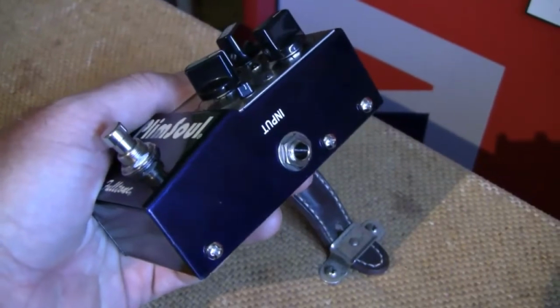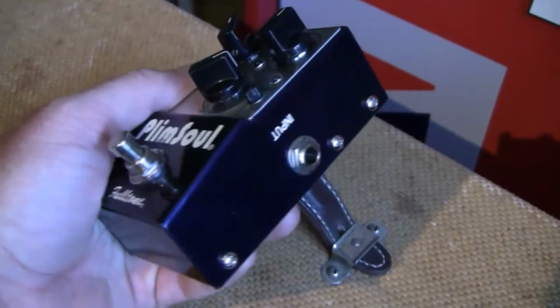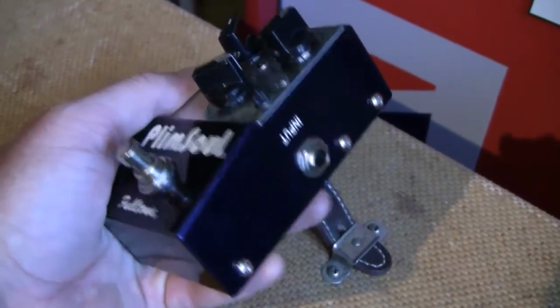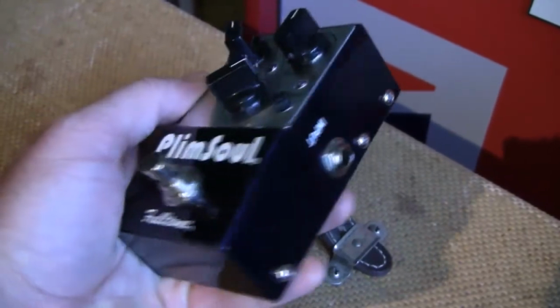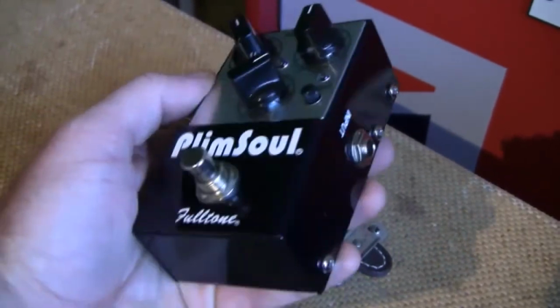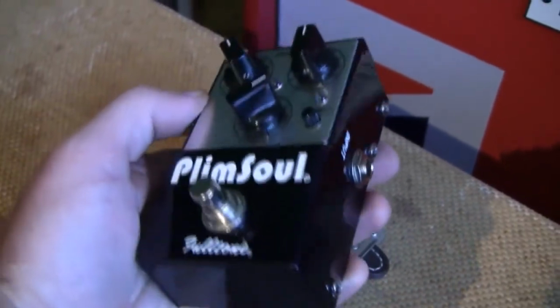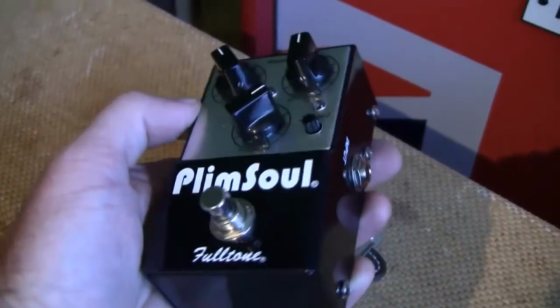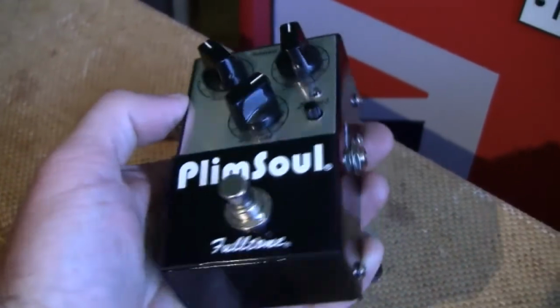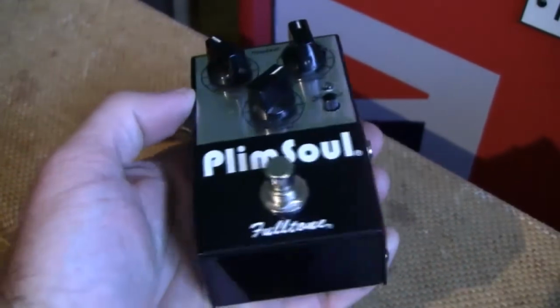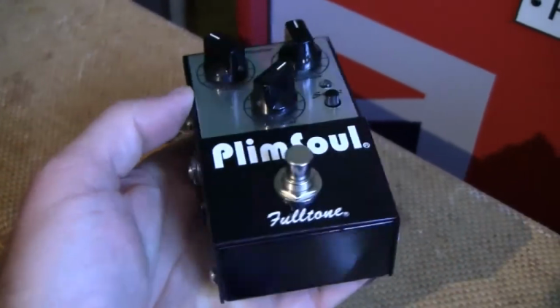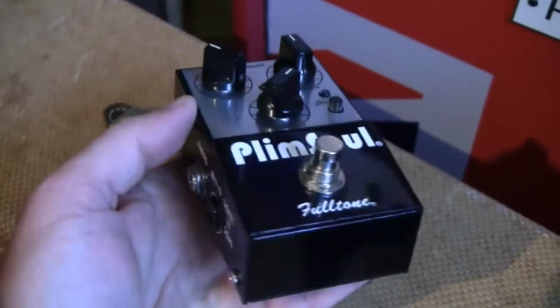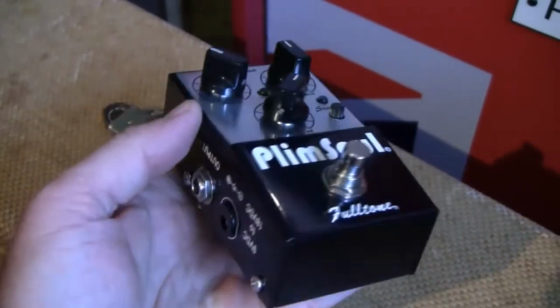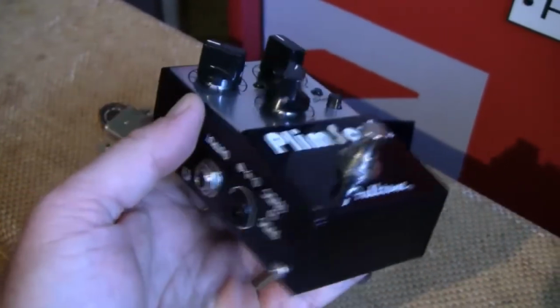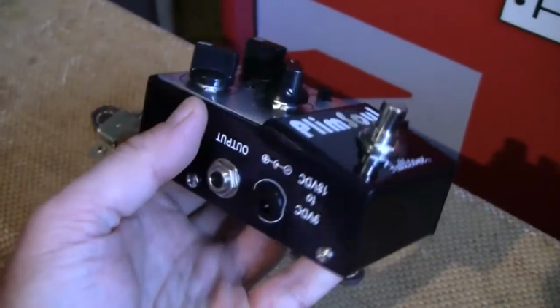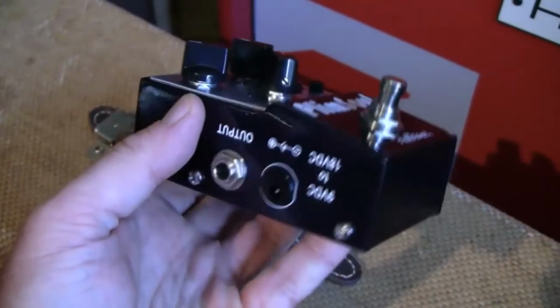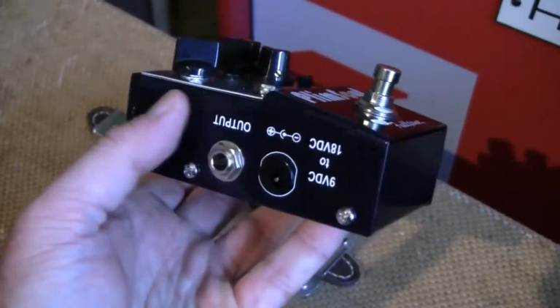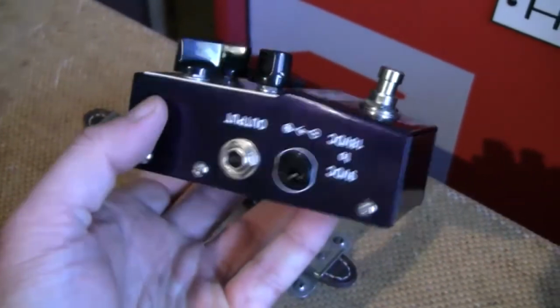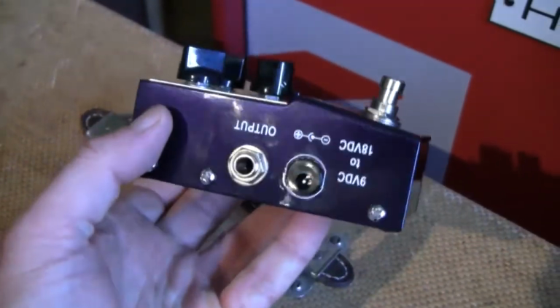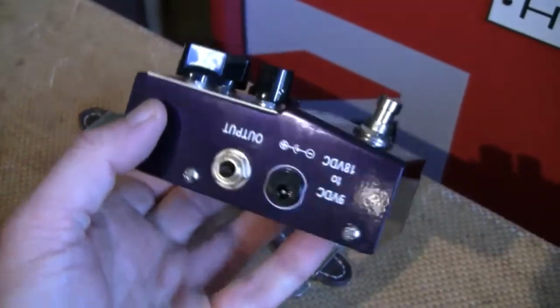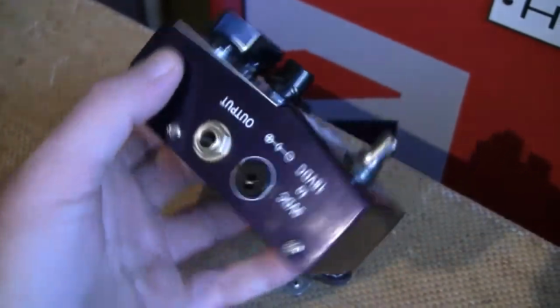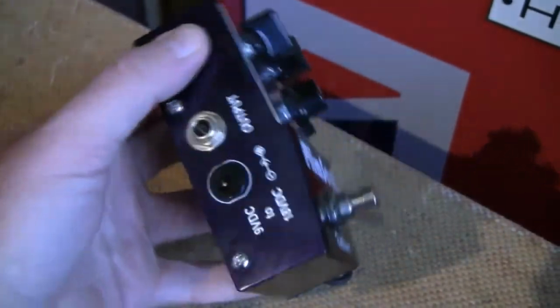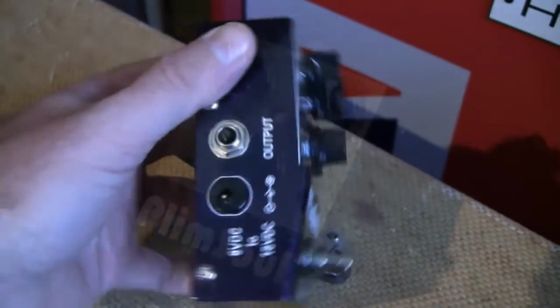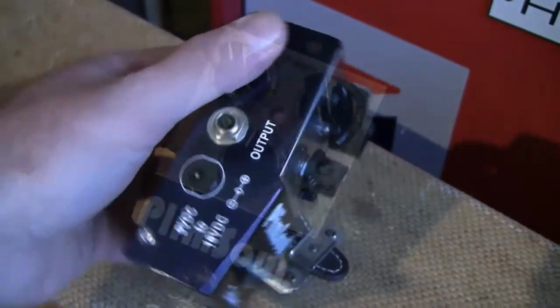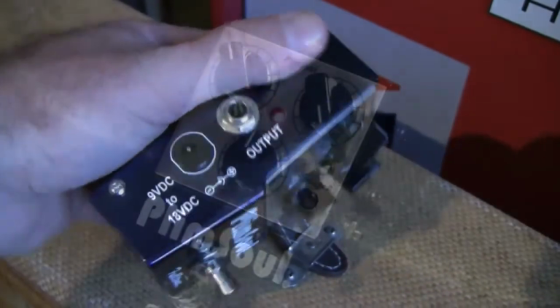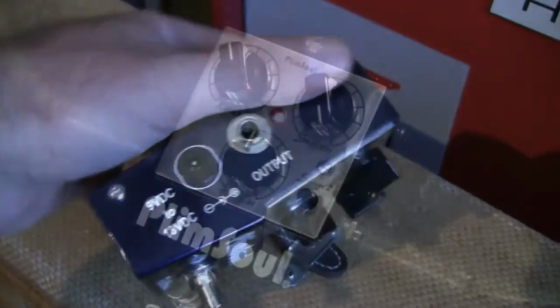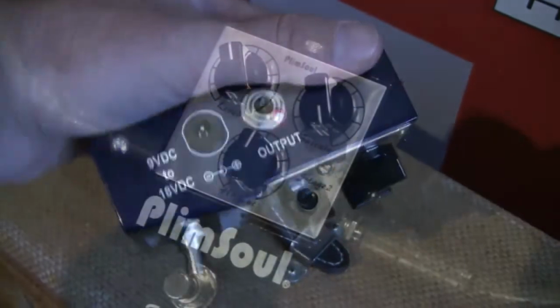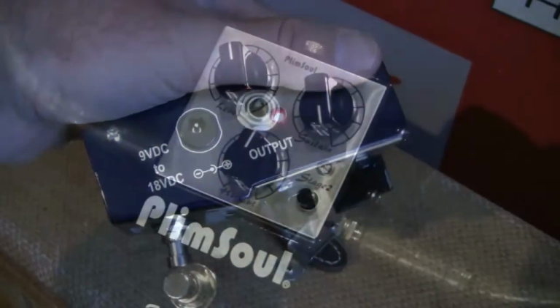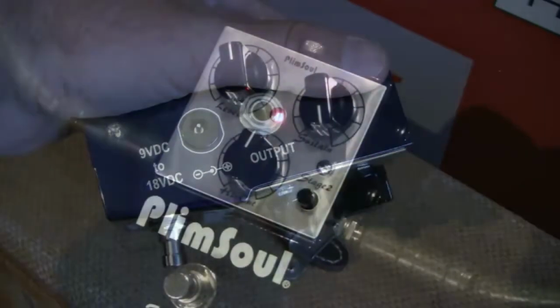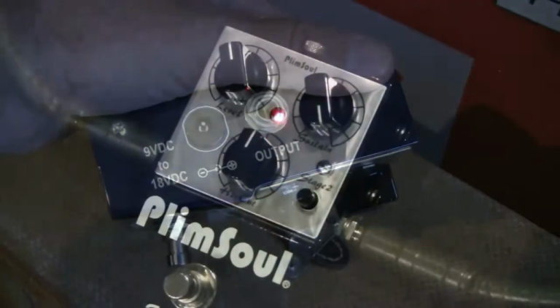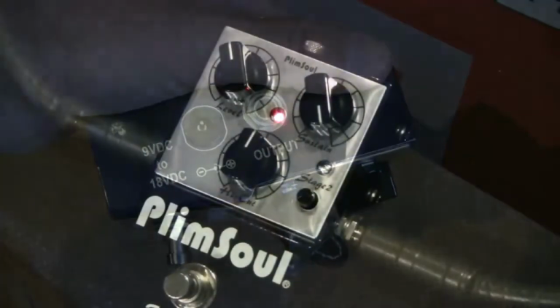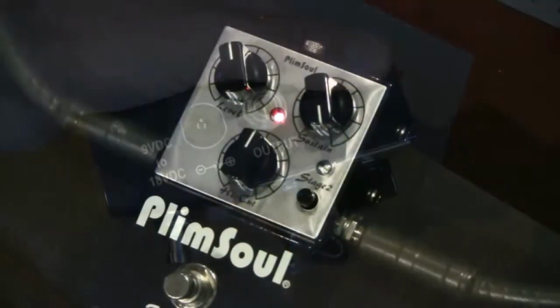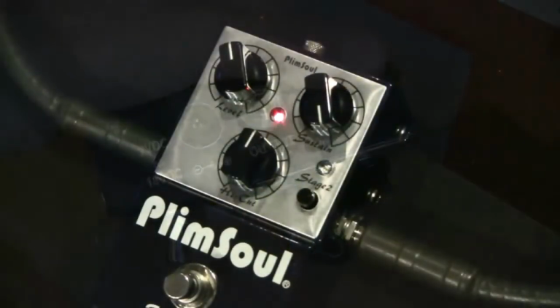This is part three. We're going to go through all the tone, the knob layout, etc. So let's get into it.